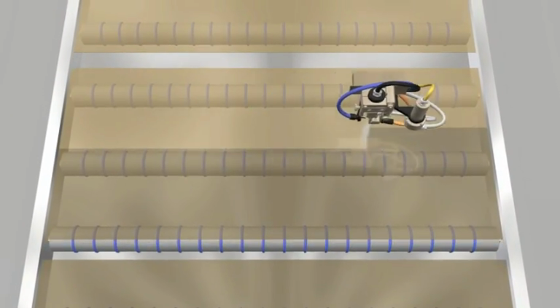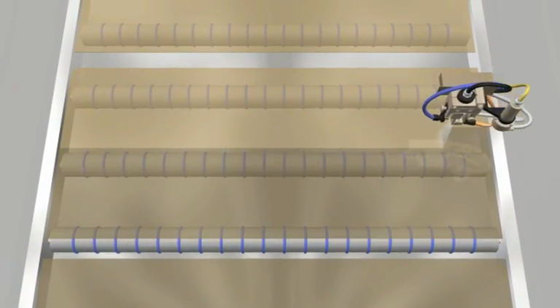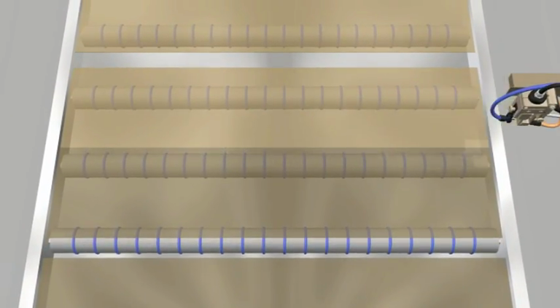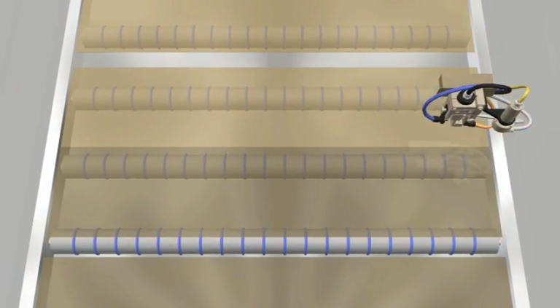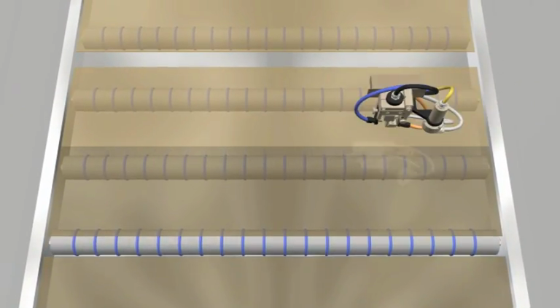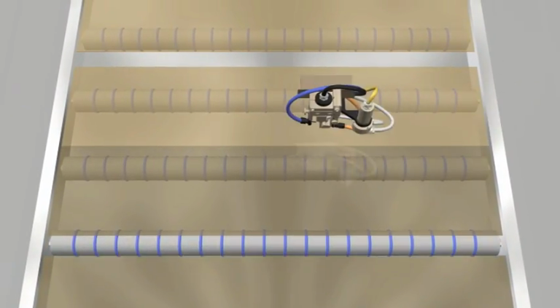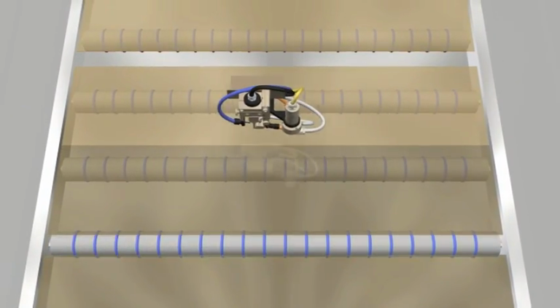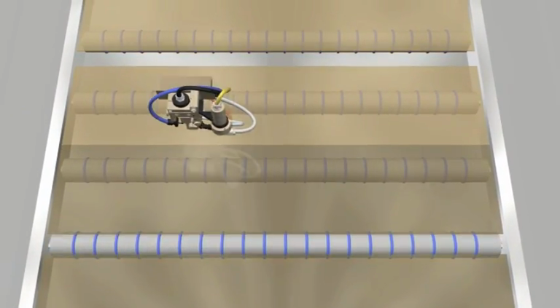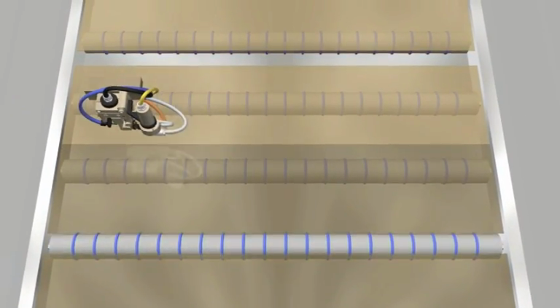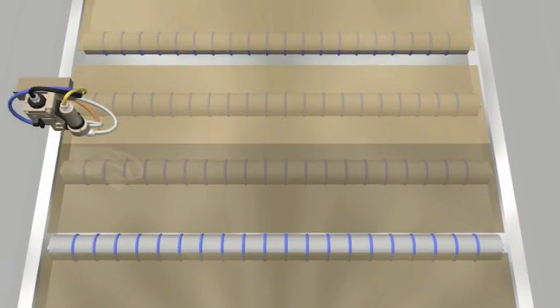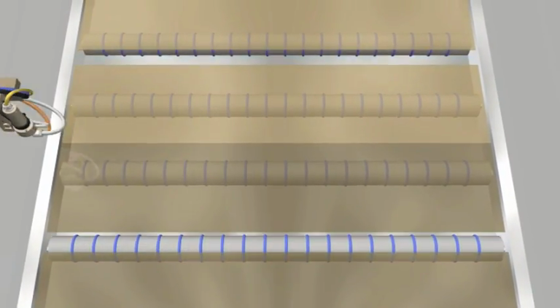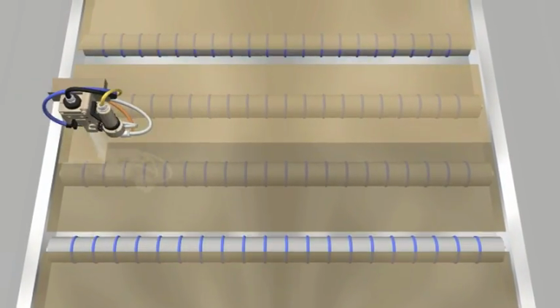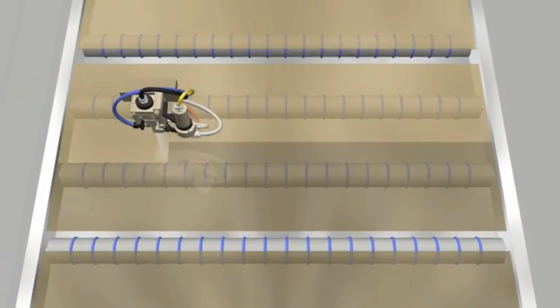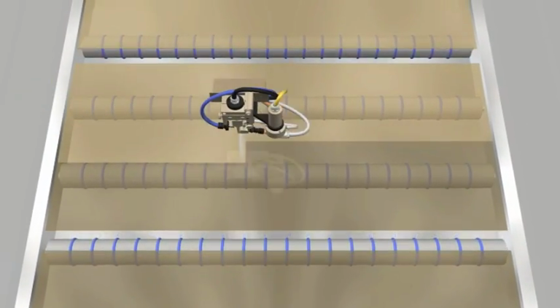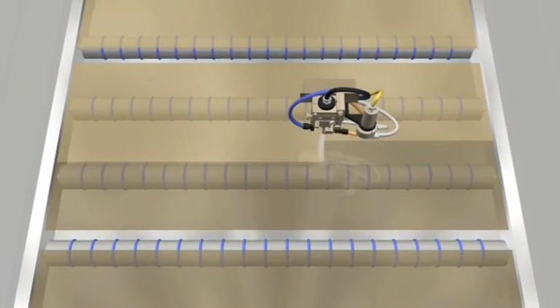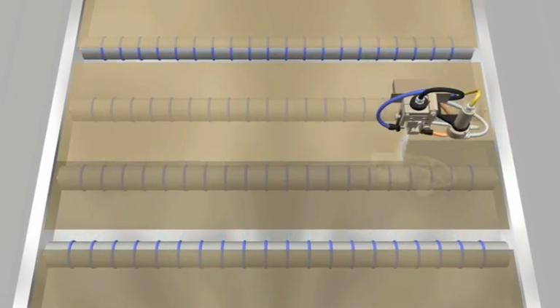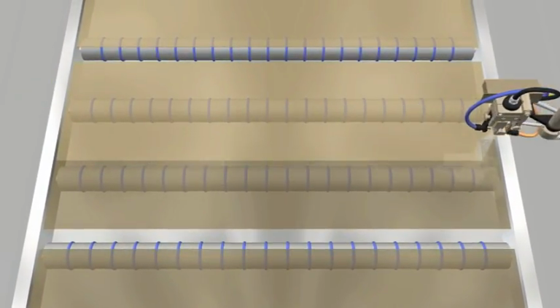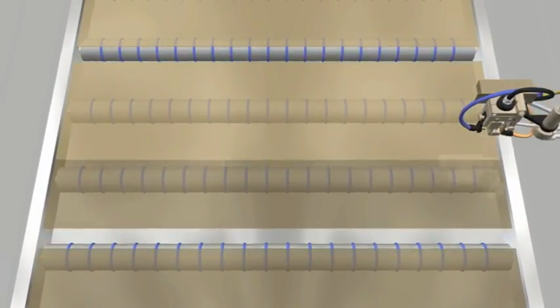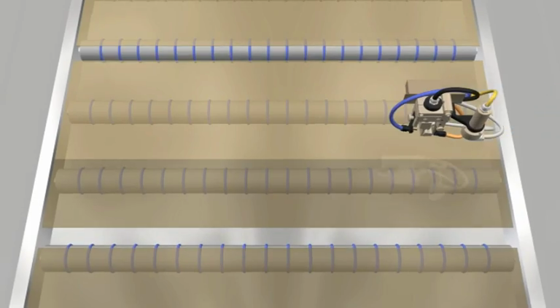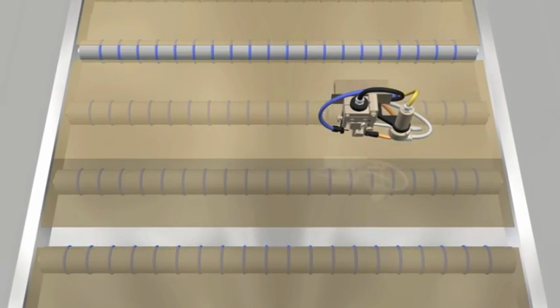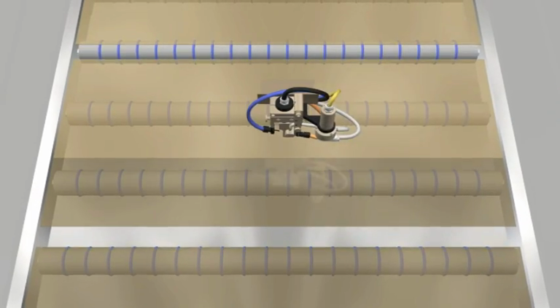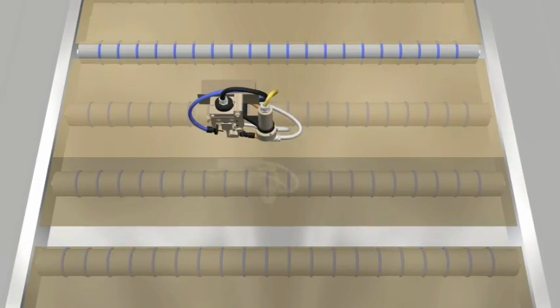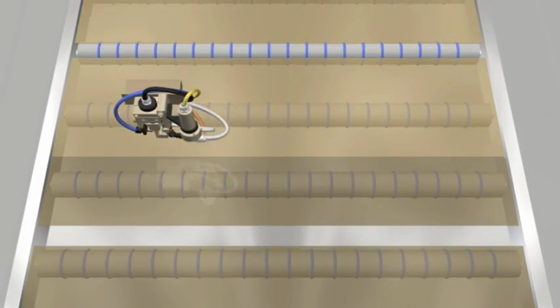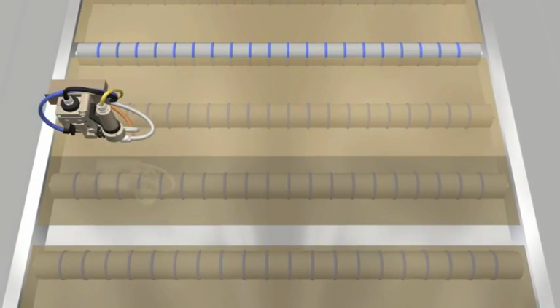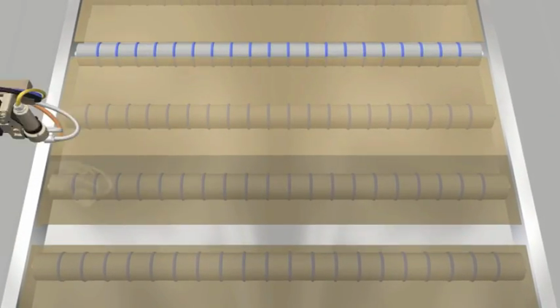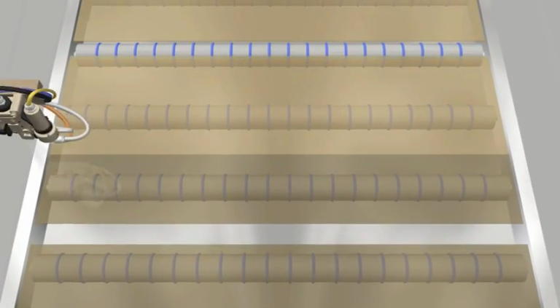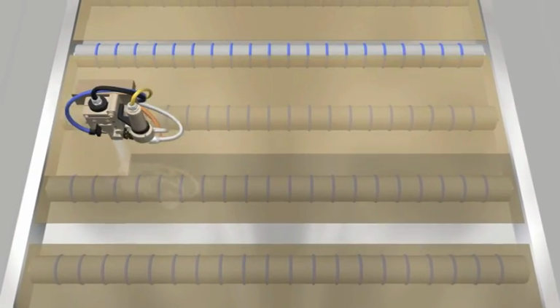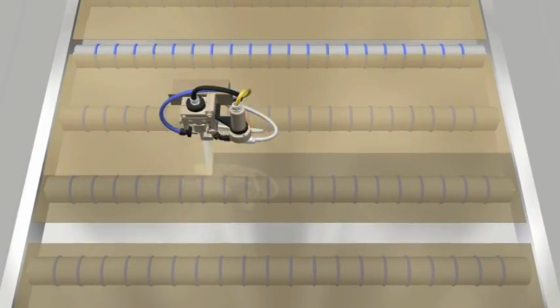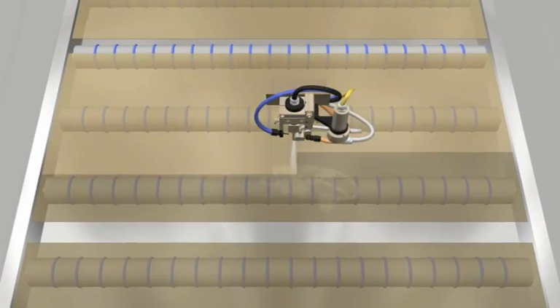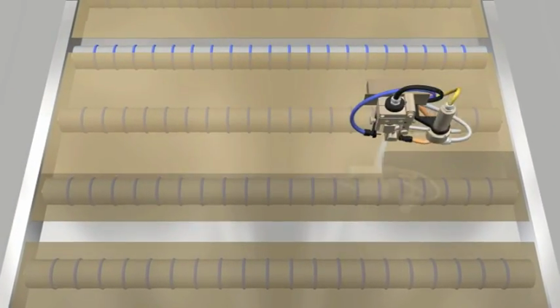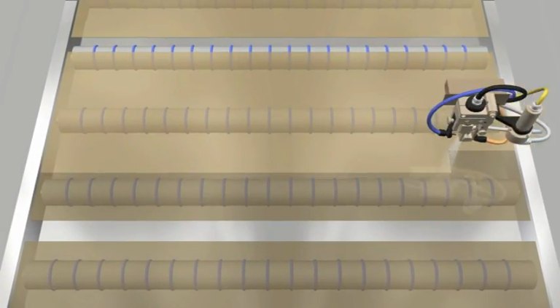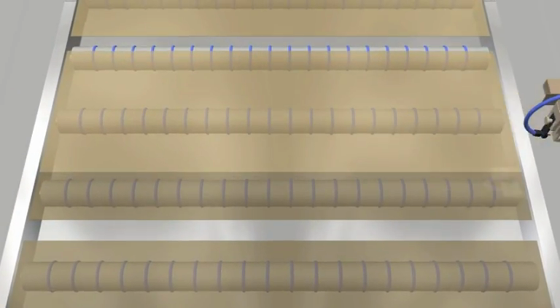The outcome is a more uniform, repeatable, thin film of liquid to each glass panel.